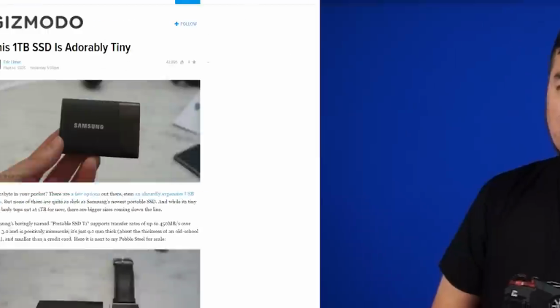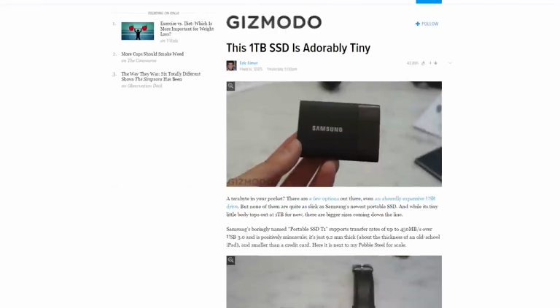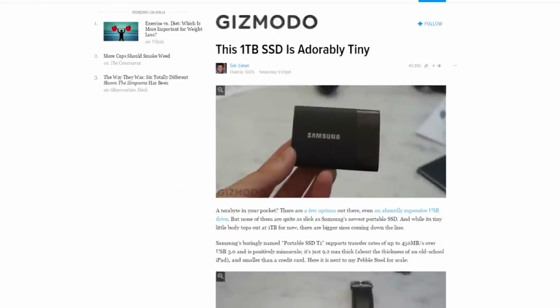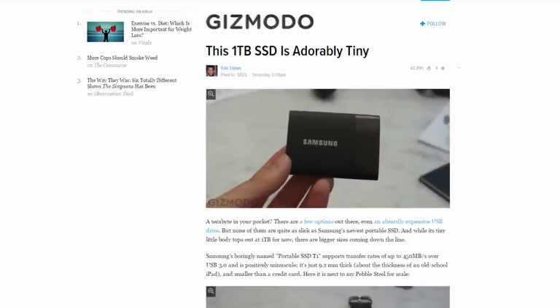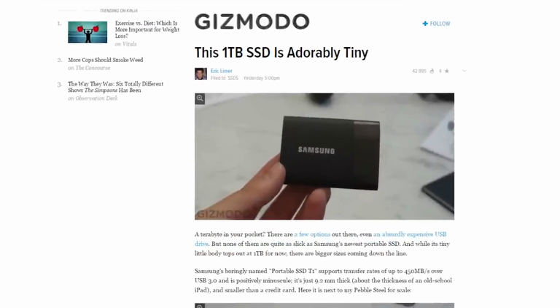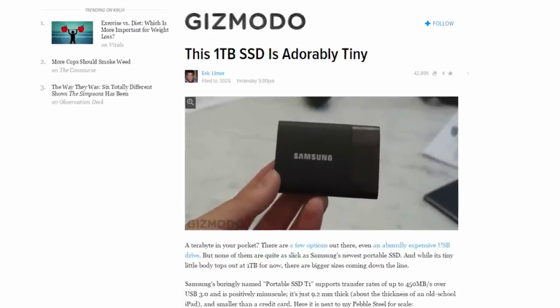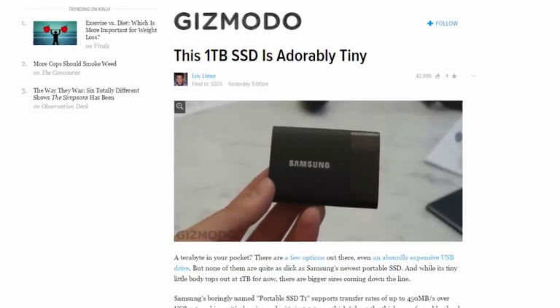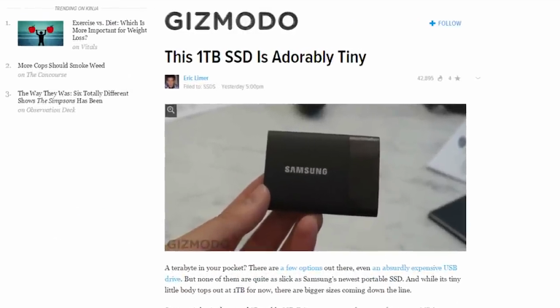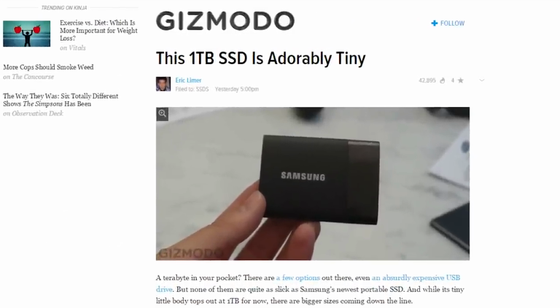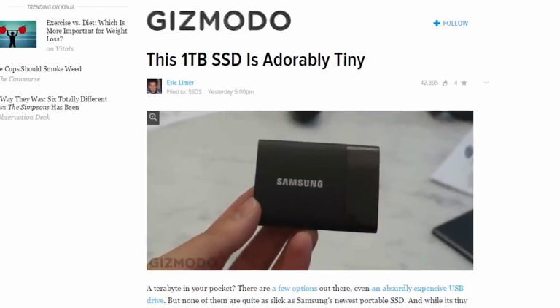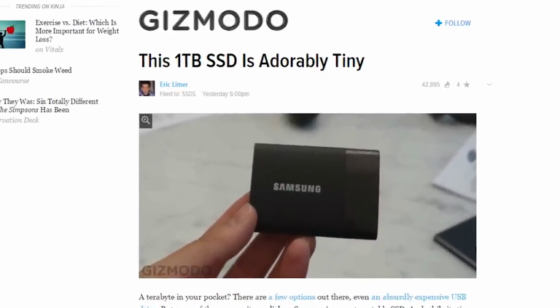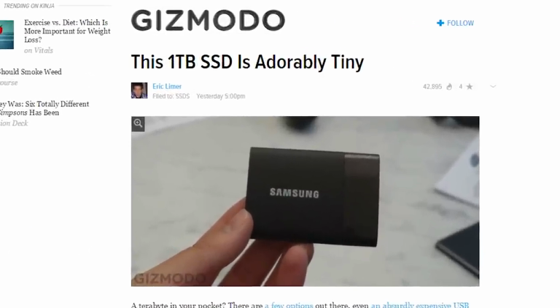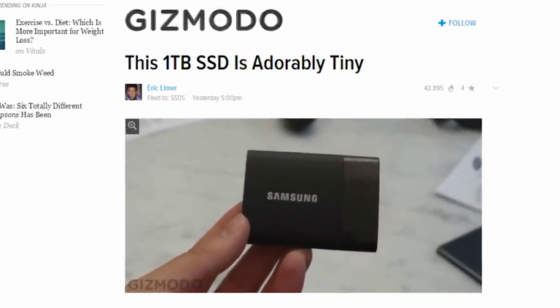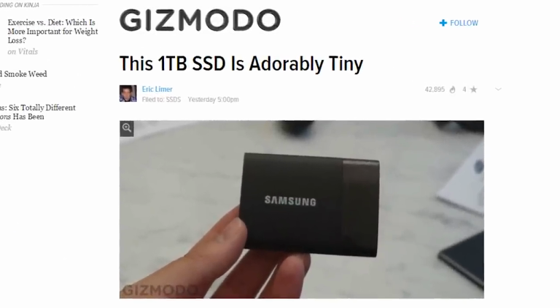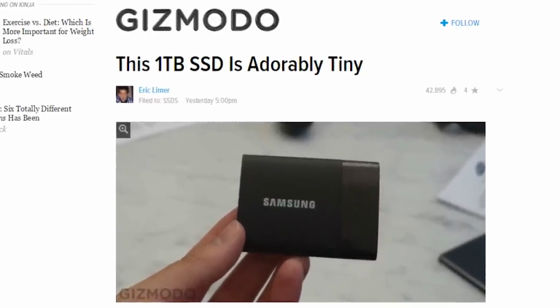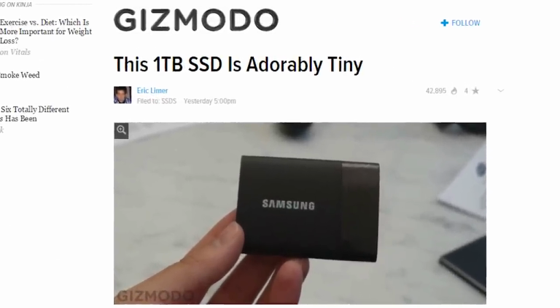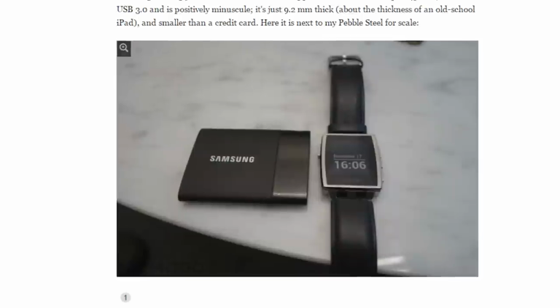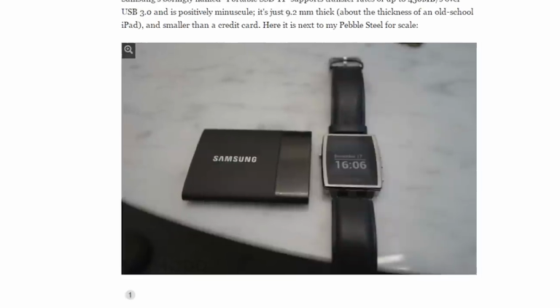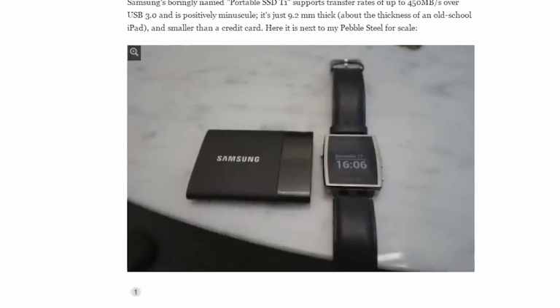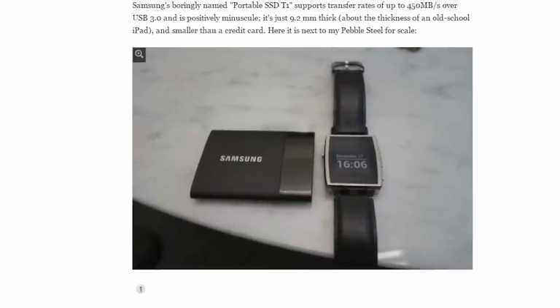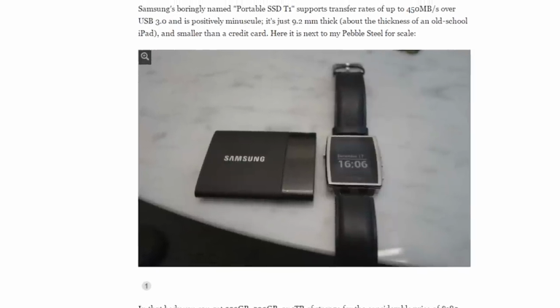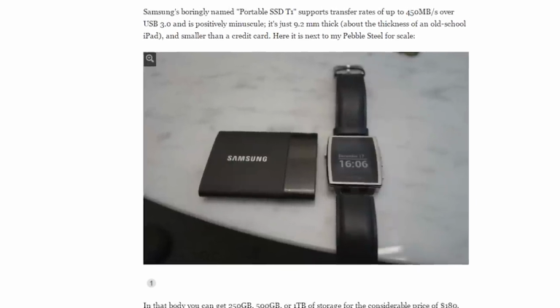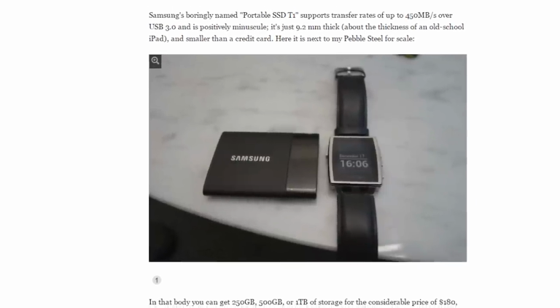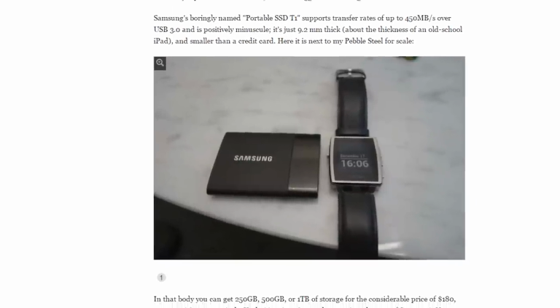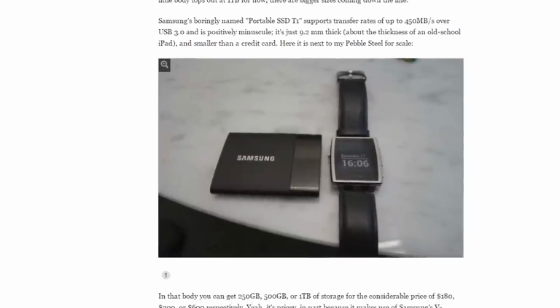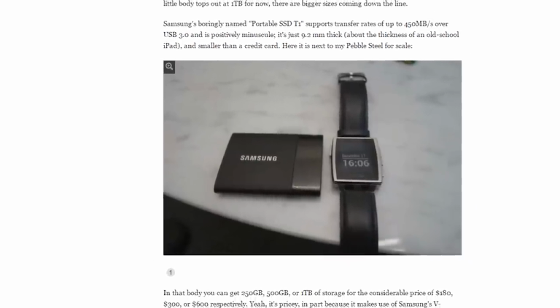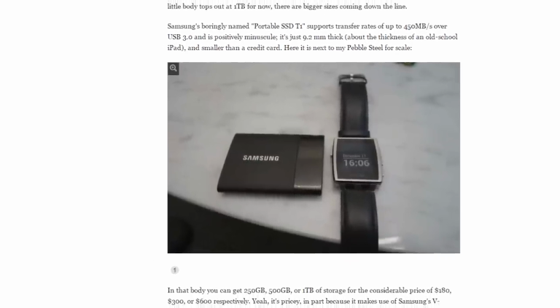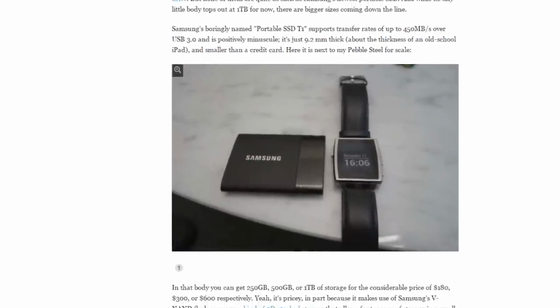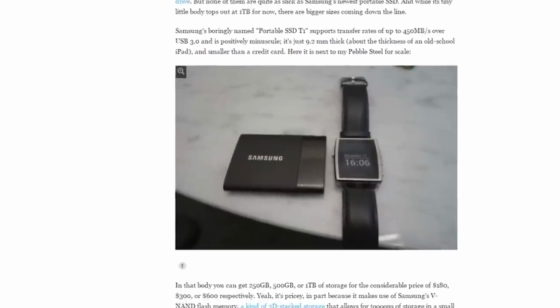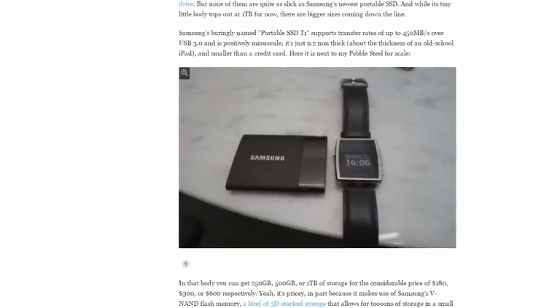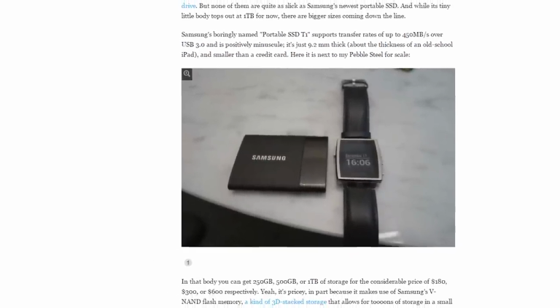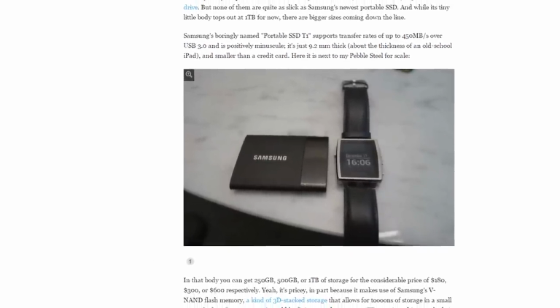Samsung has unveiled the credit card-sized portable 1TB SSD that they're calling the Portable SSD T1. Really broke the bank on naming that thing.